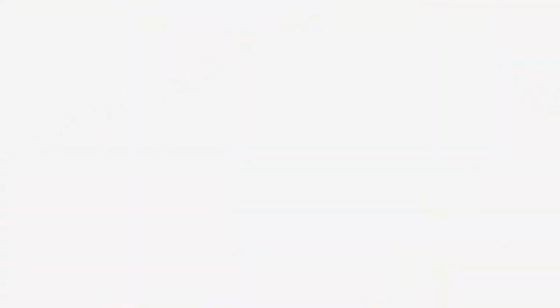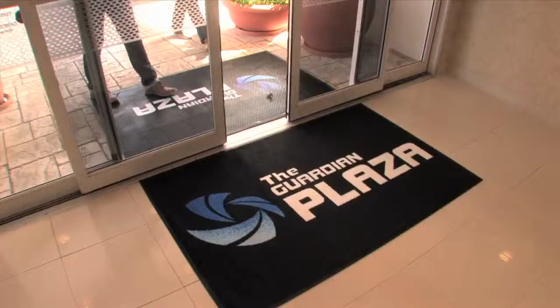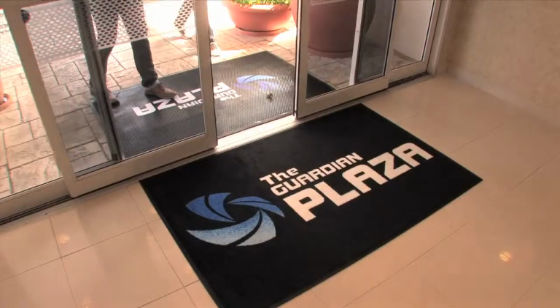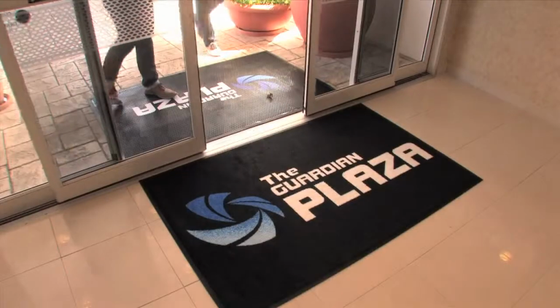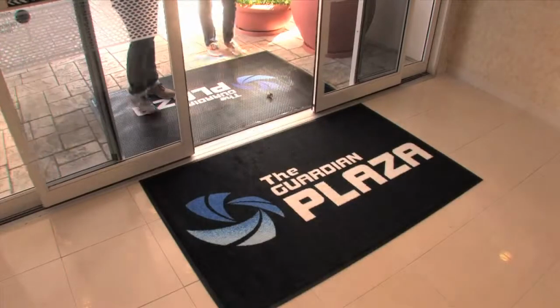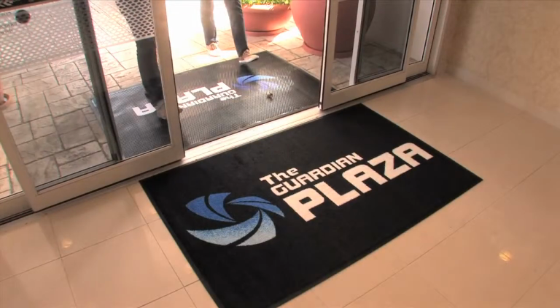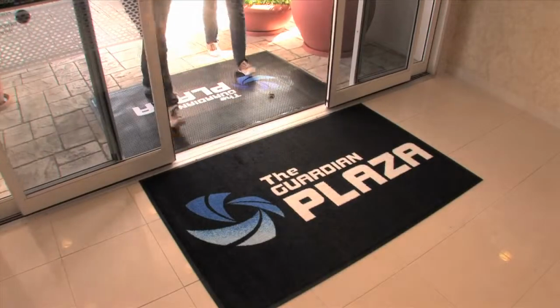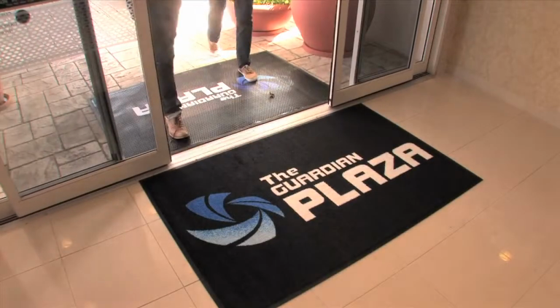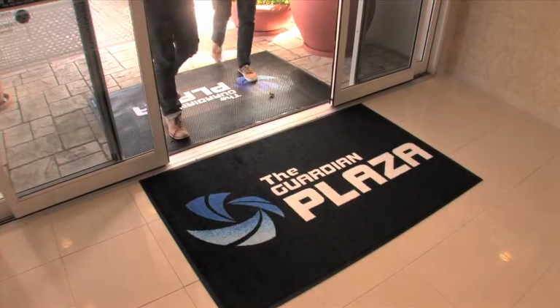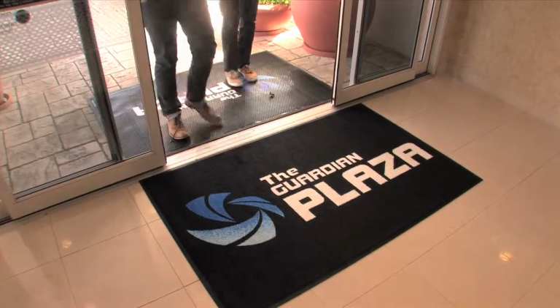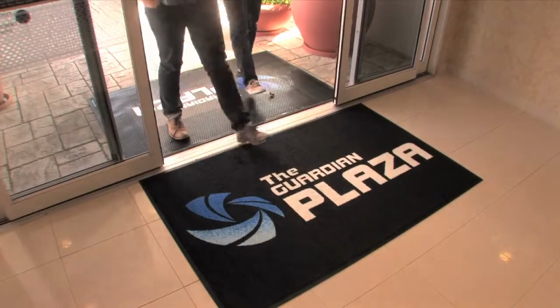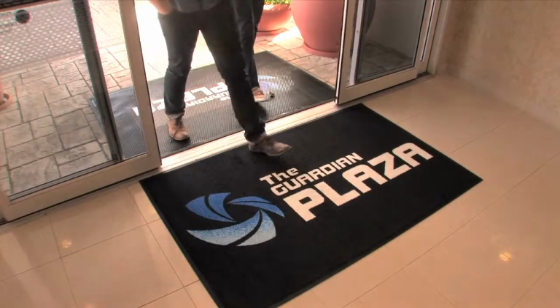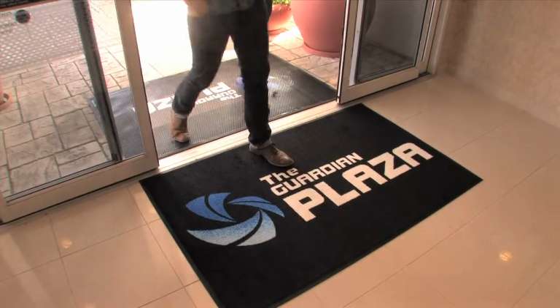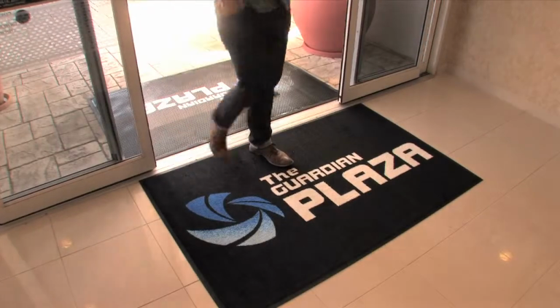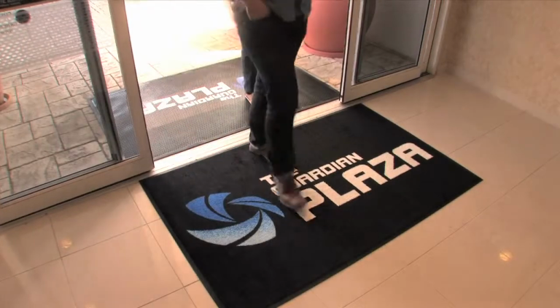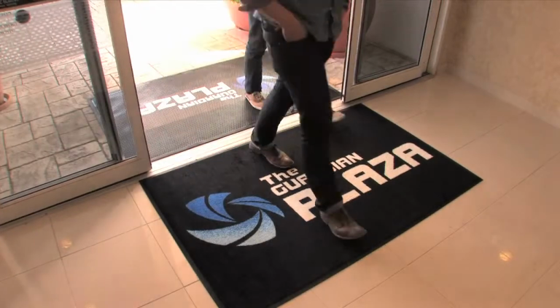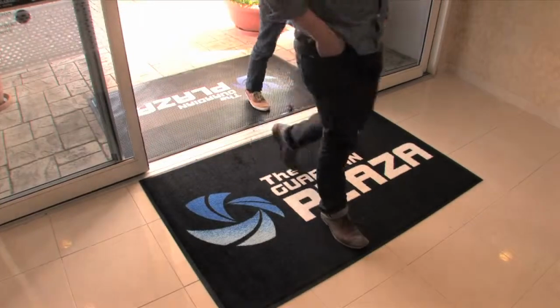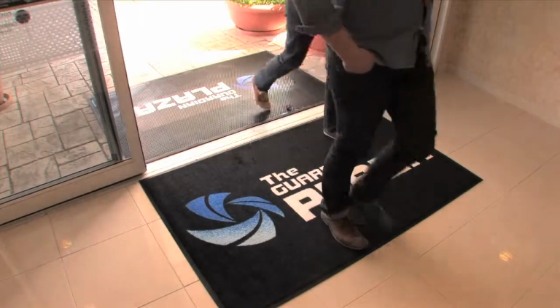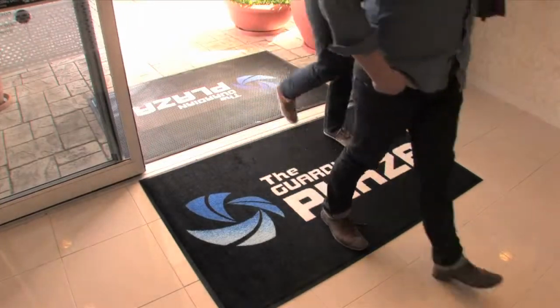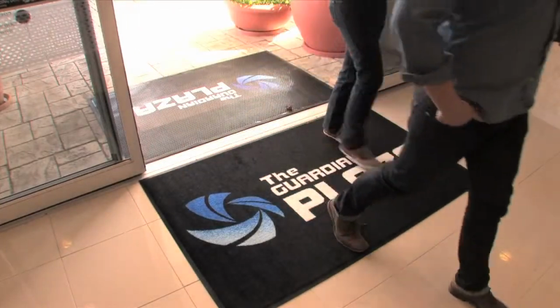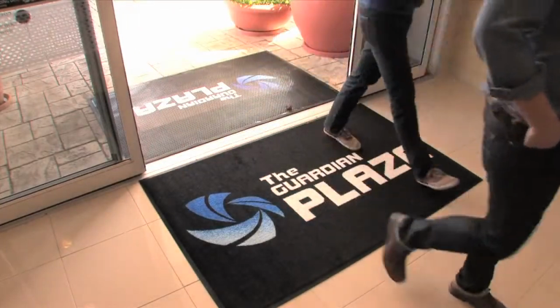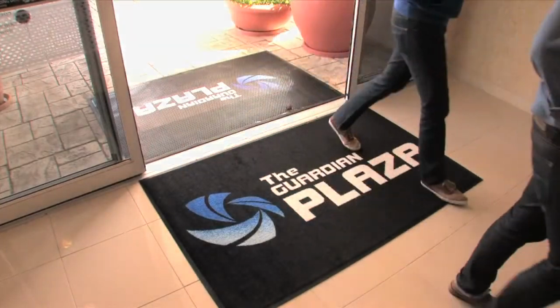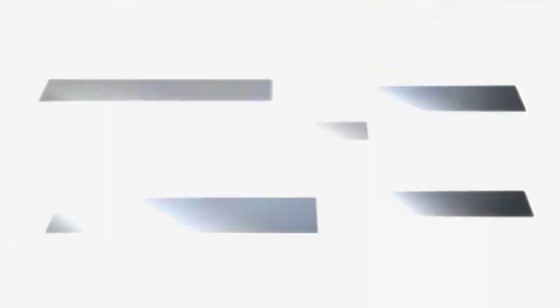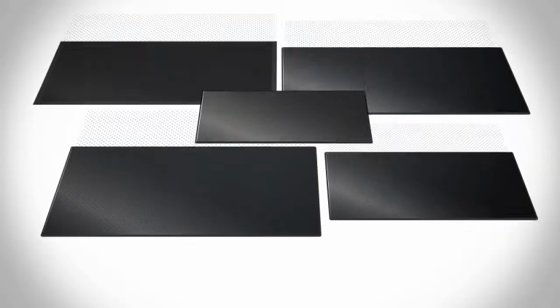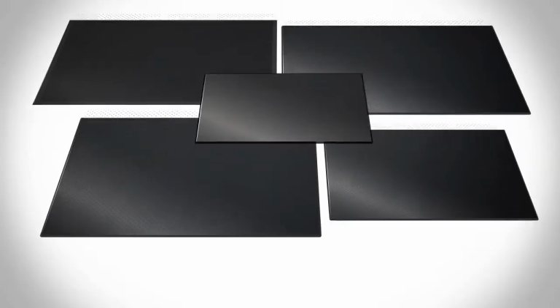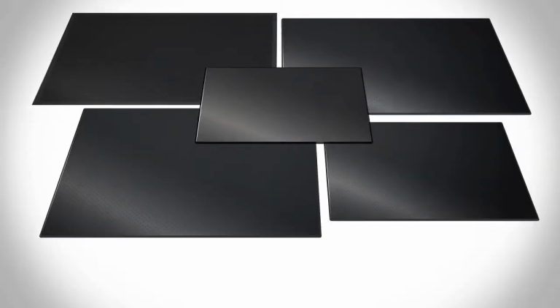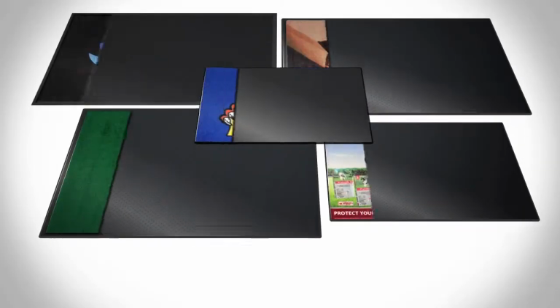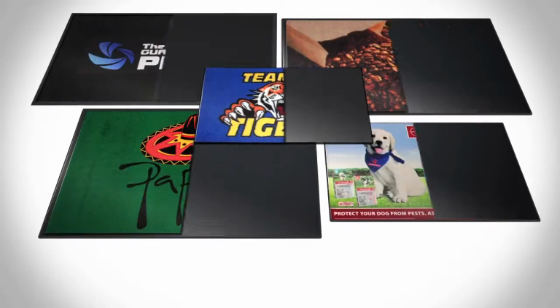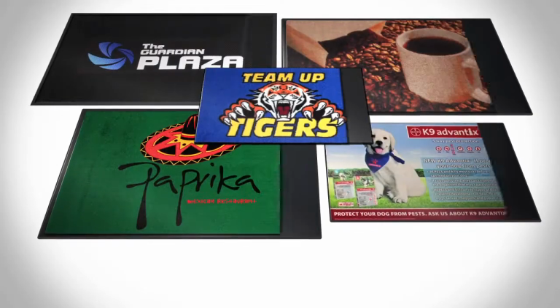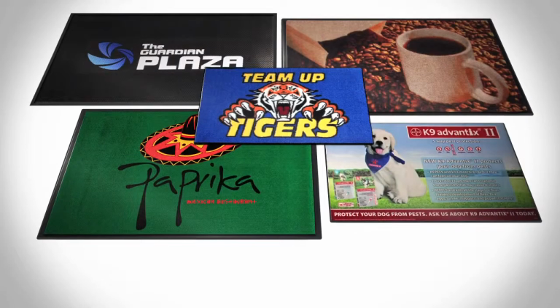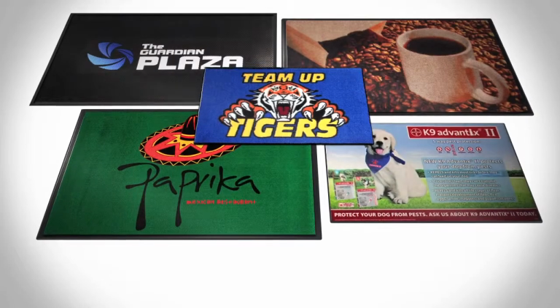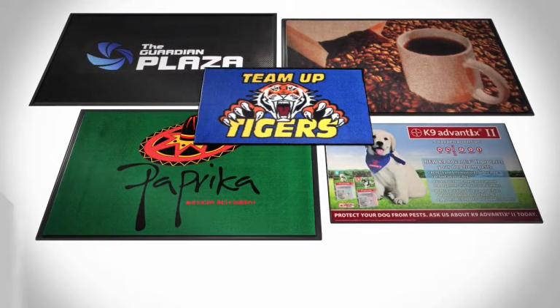Contact your Guardian representative today to find out how to get your custom logo or message mat started.